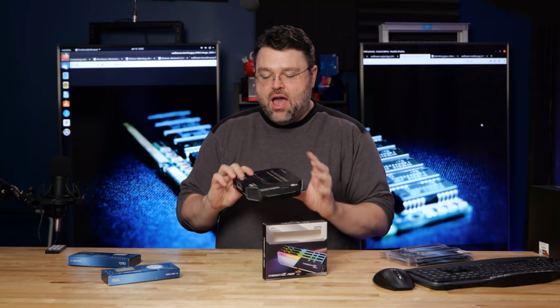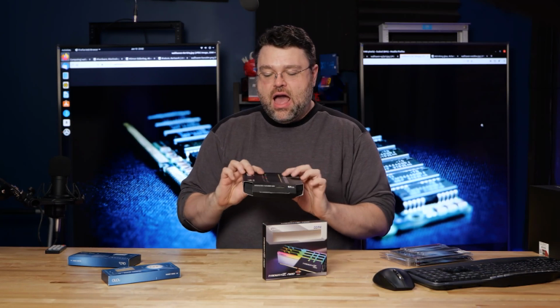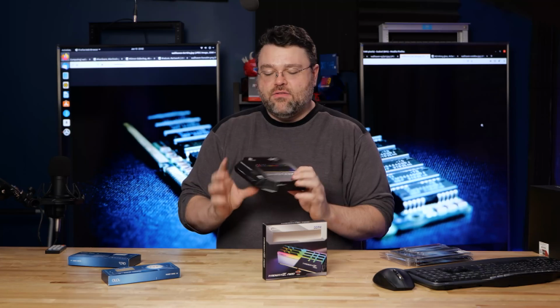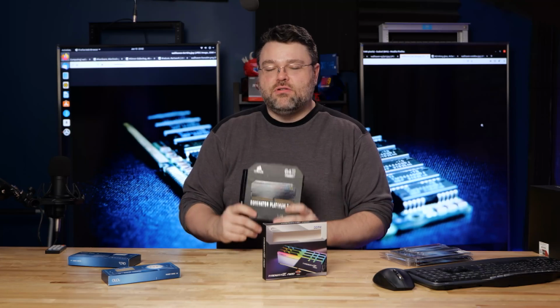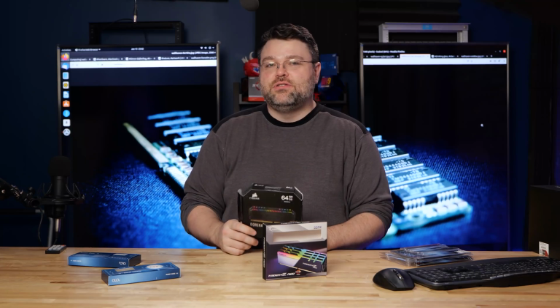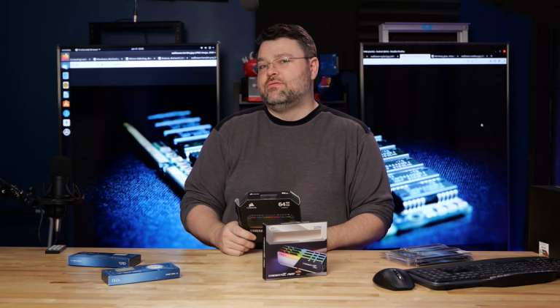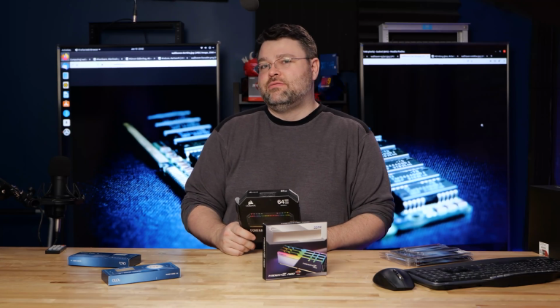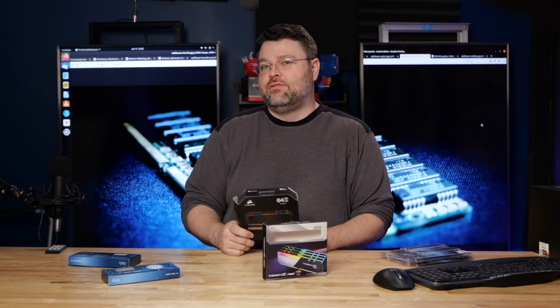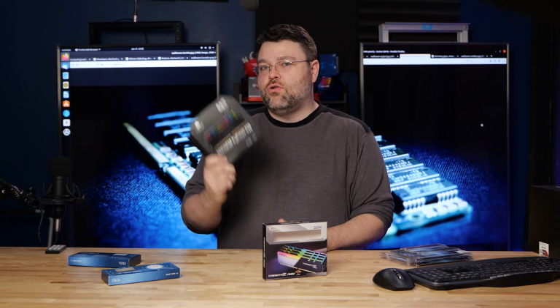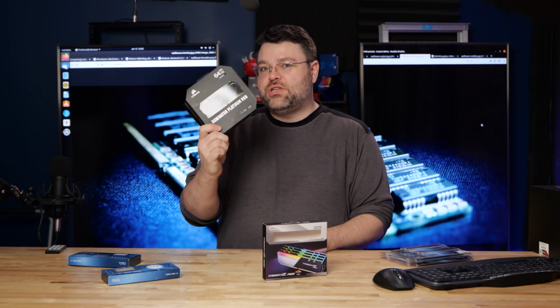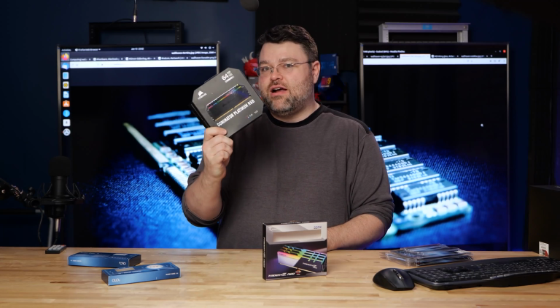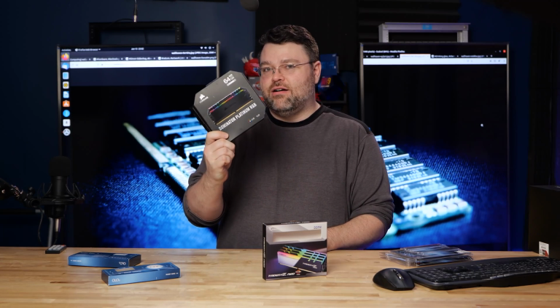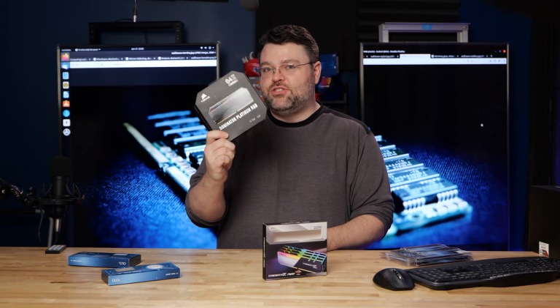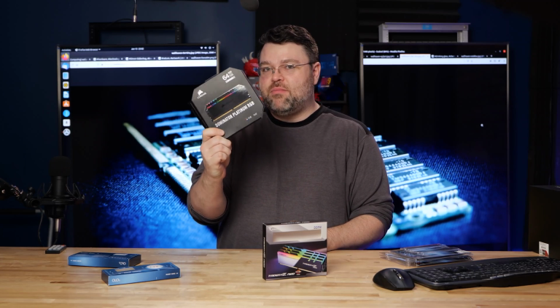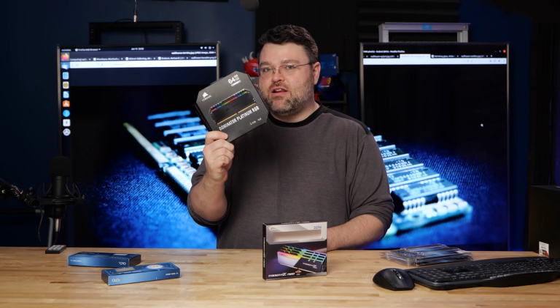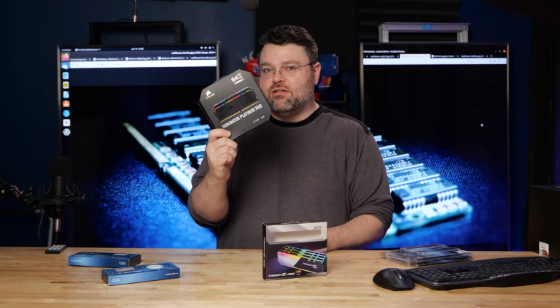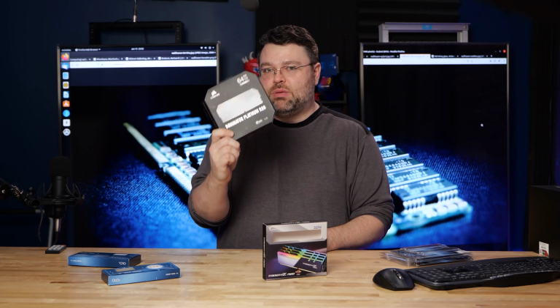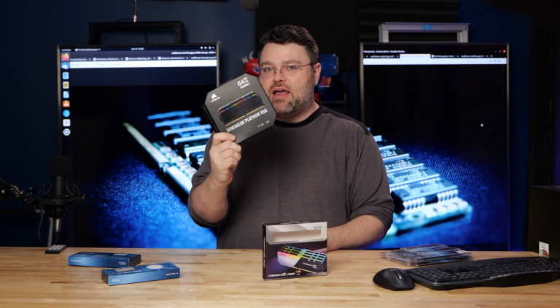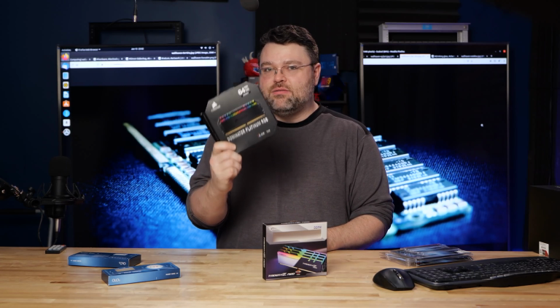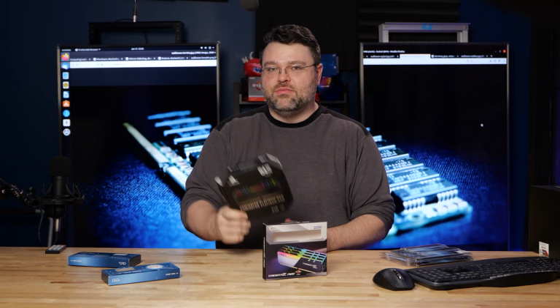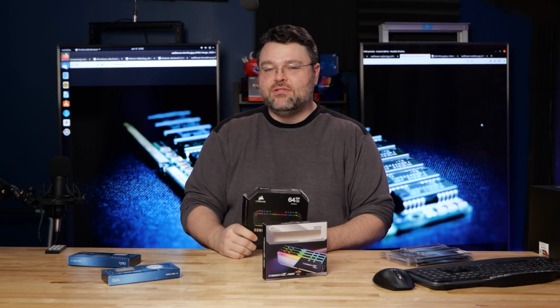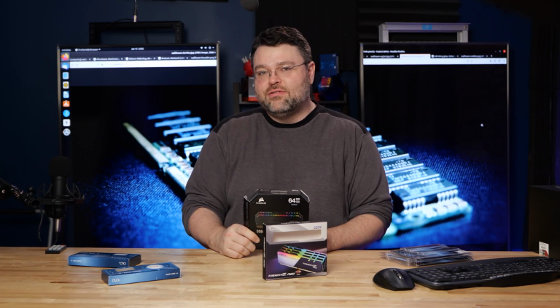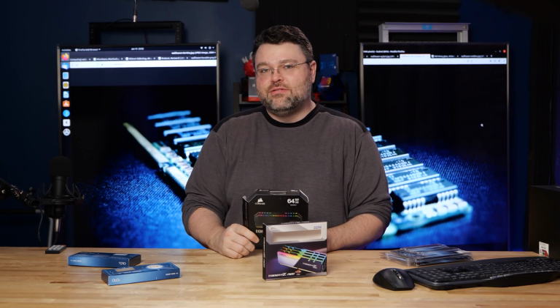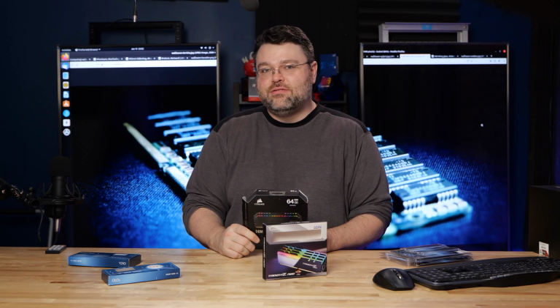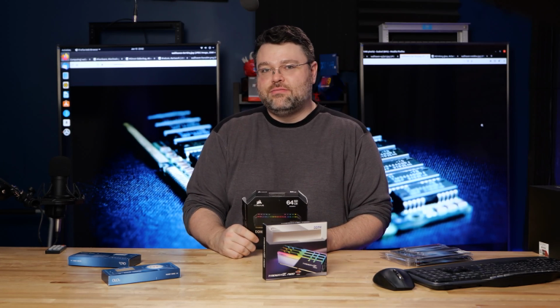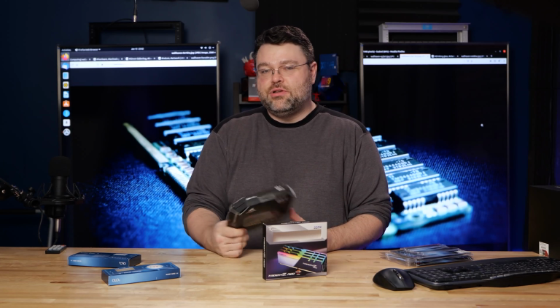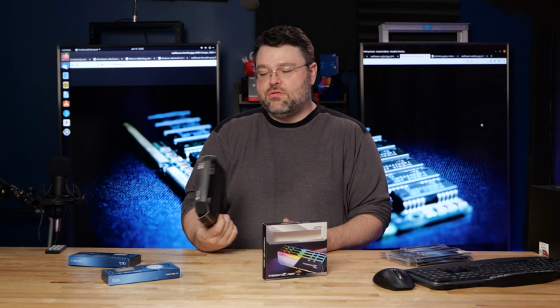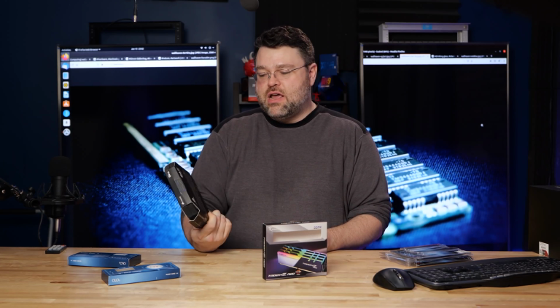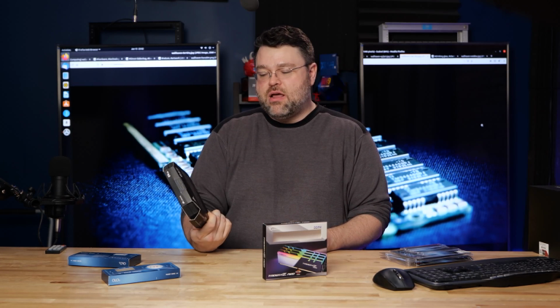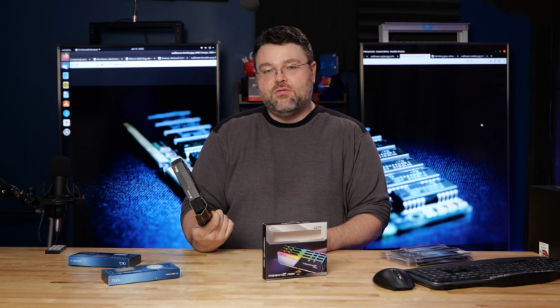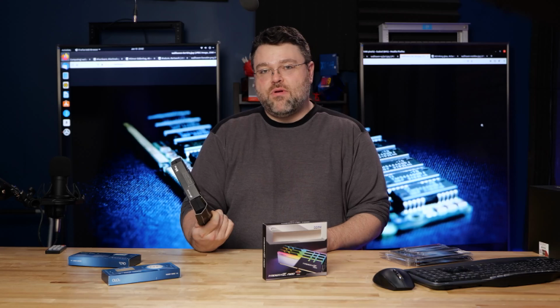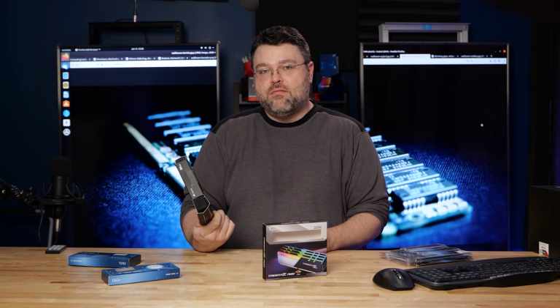And of course, Corsair Dominator Platinum. Do you know the name now on the RAM?